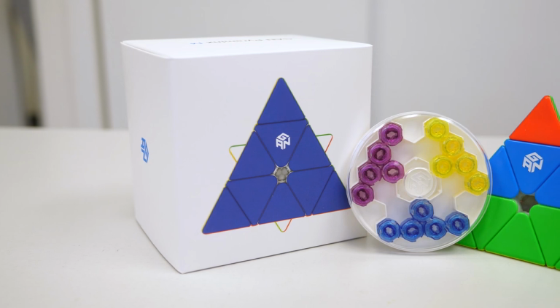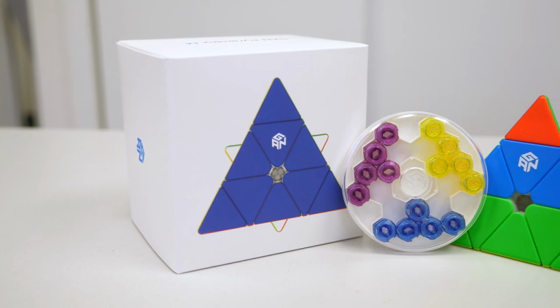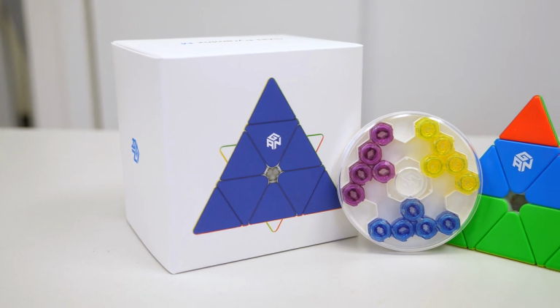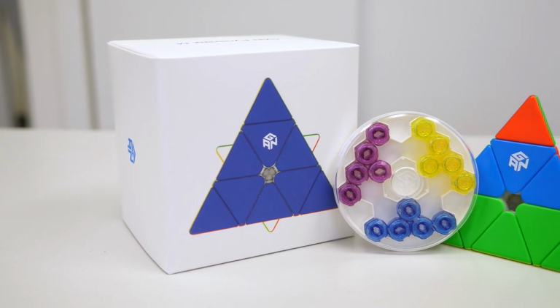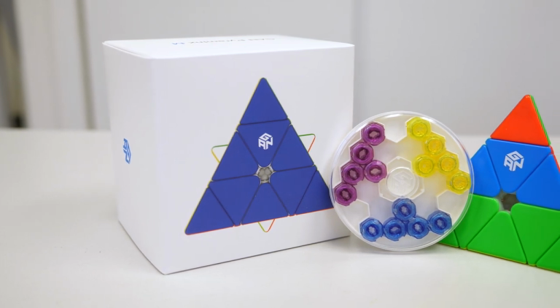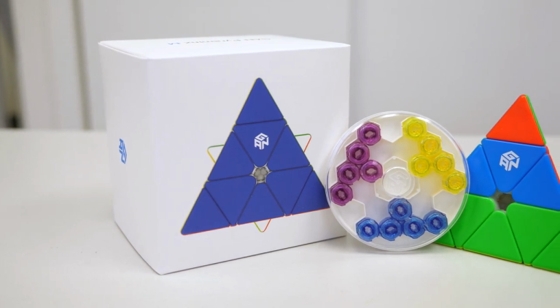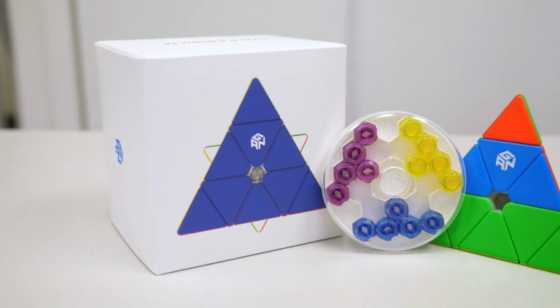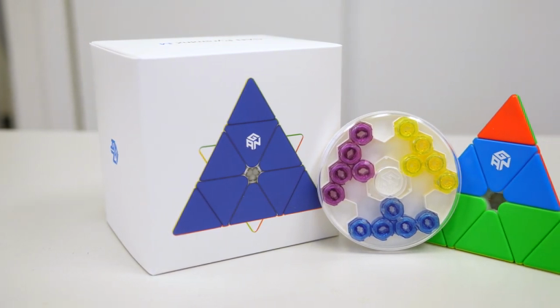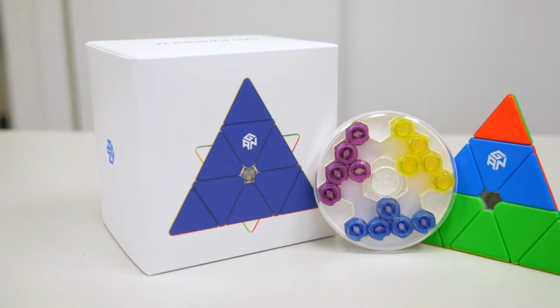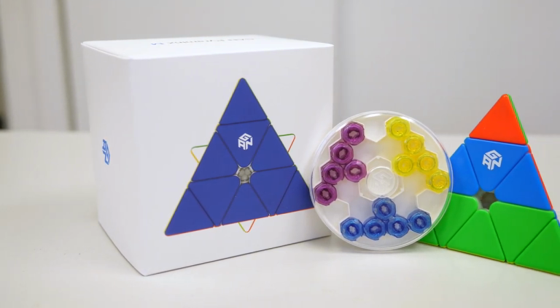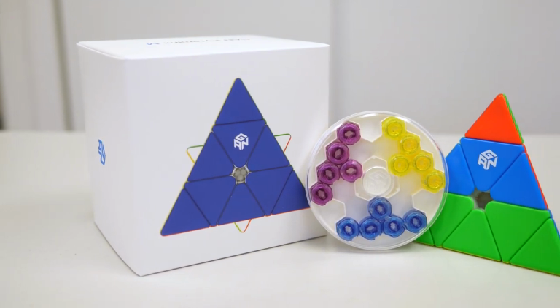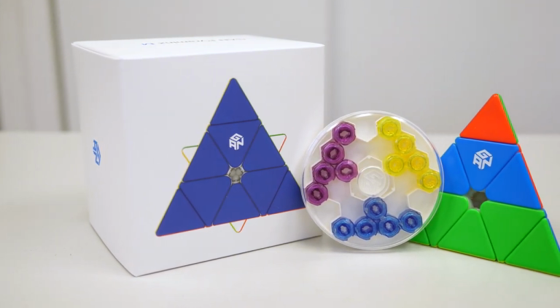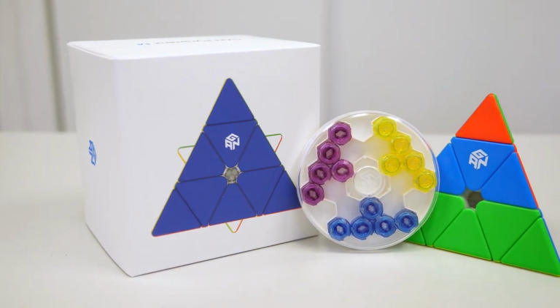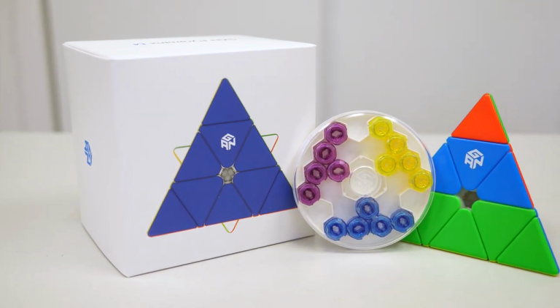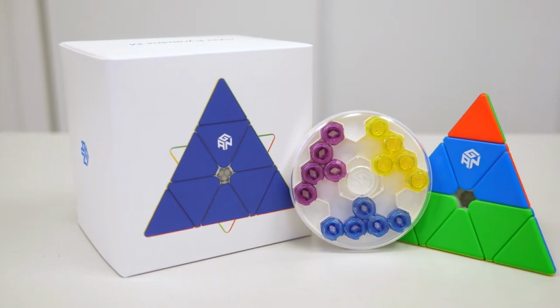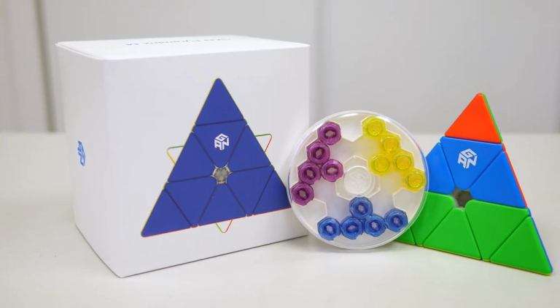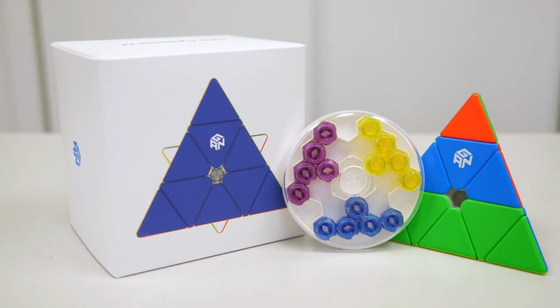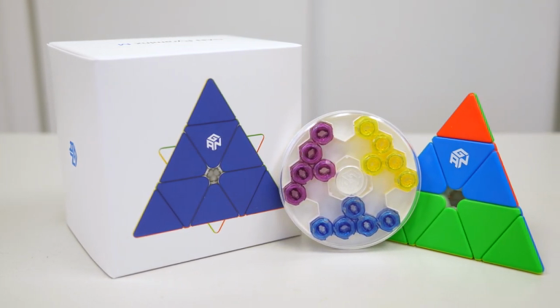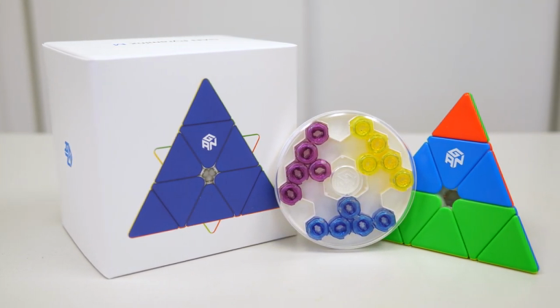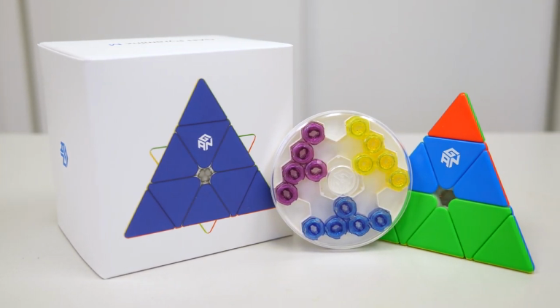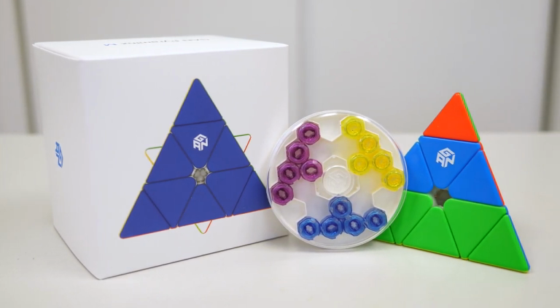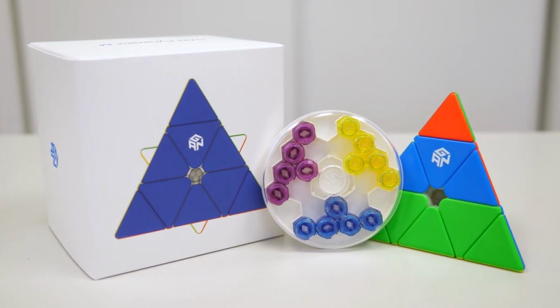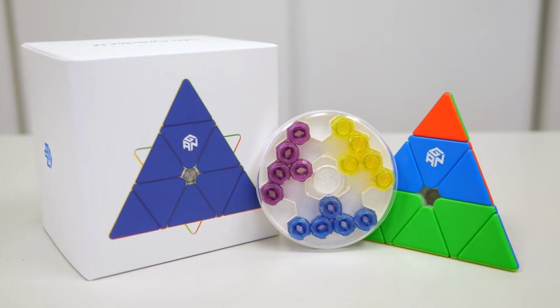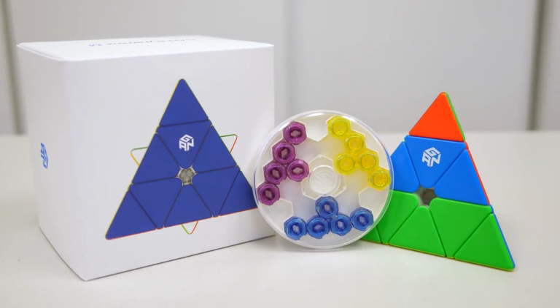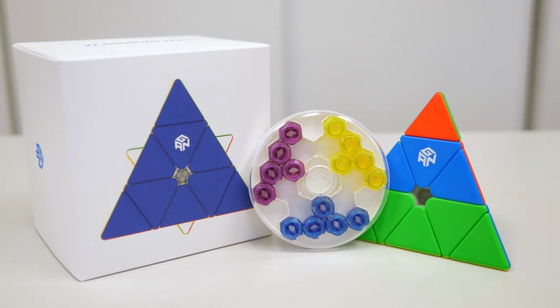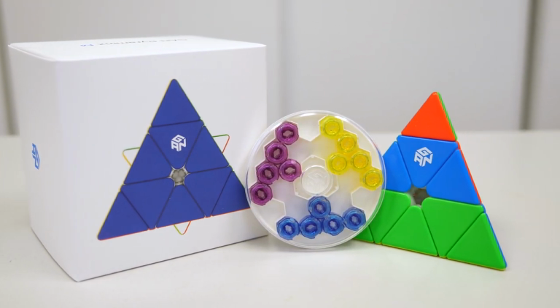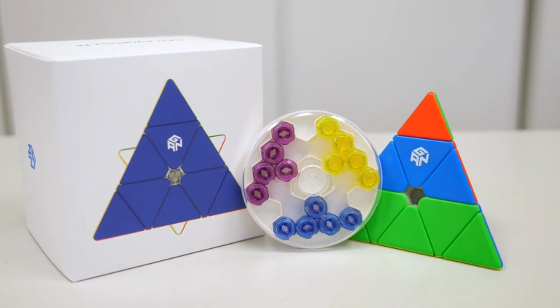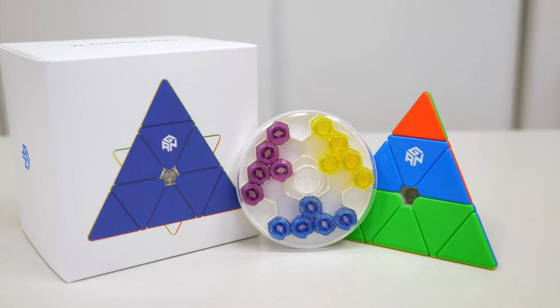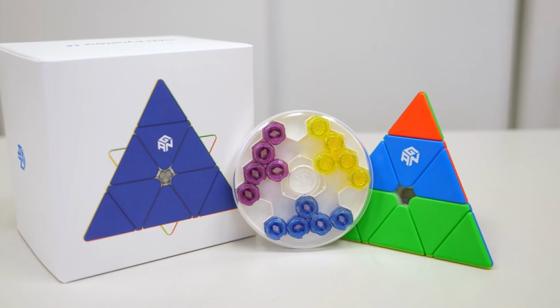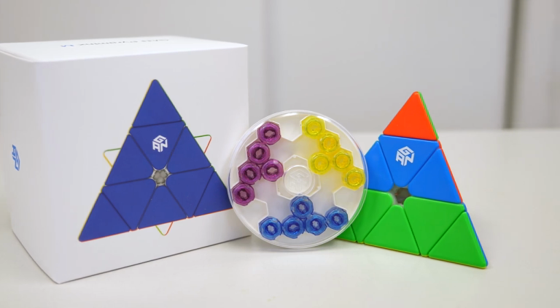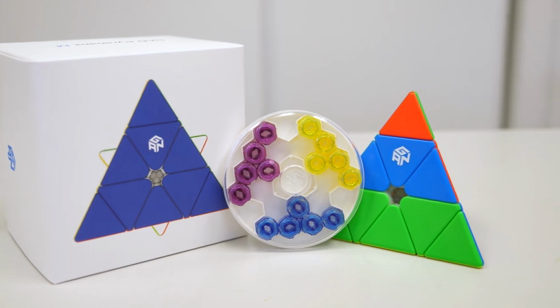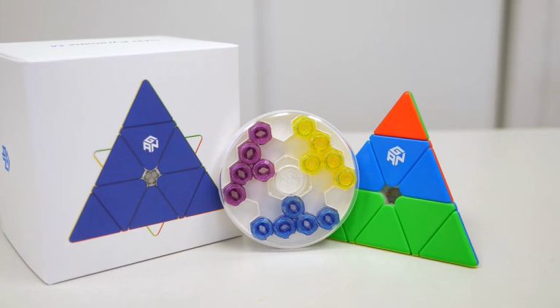Hey everyone, this is John. Today we're going to check out the enhanced version of the GAN Pyraminx, a new take on Pyraminx design and feel.